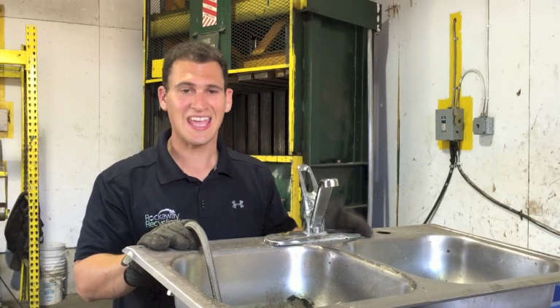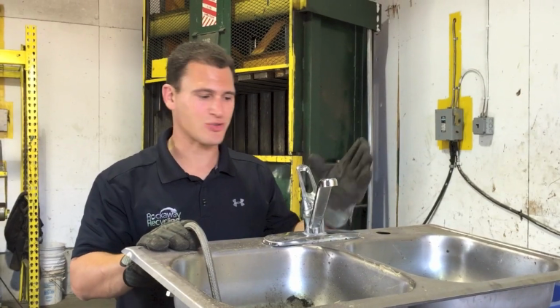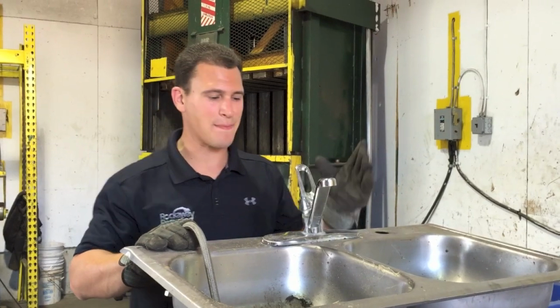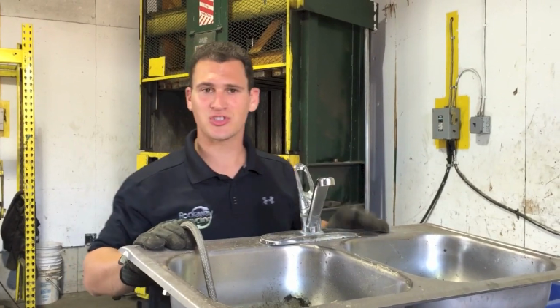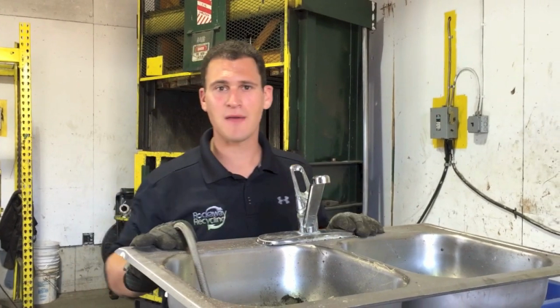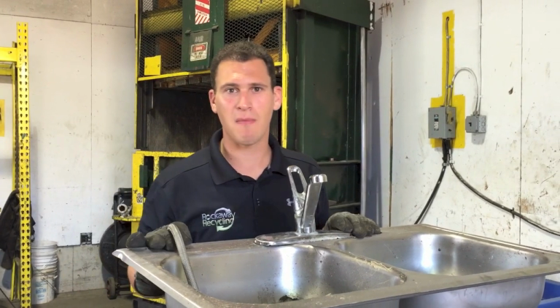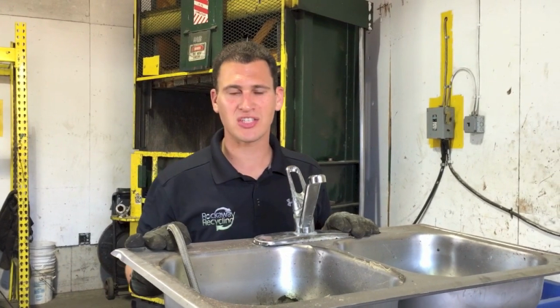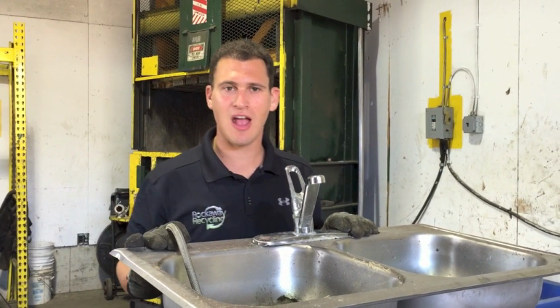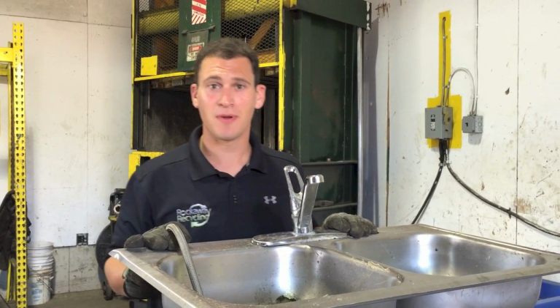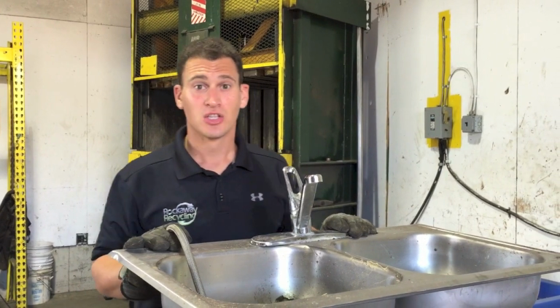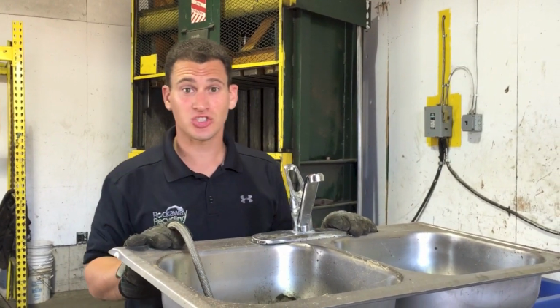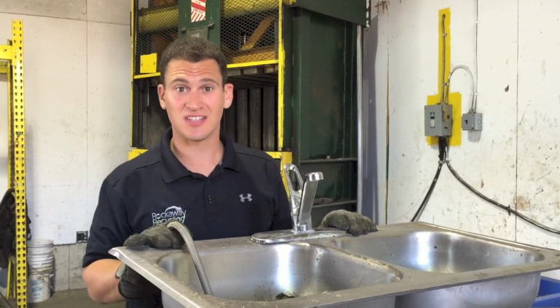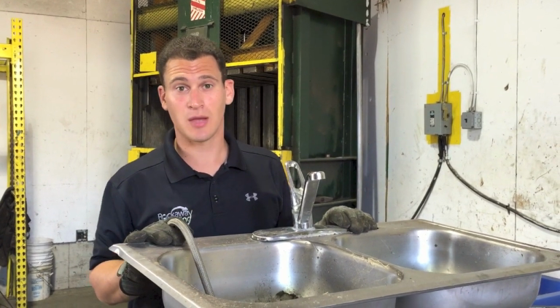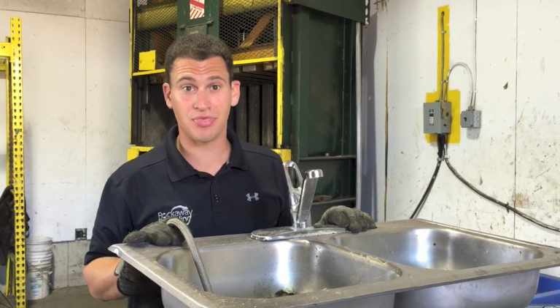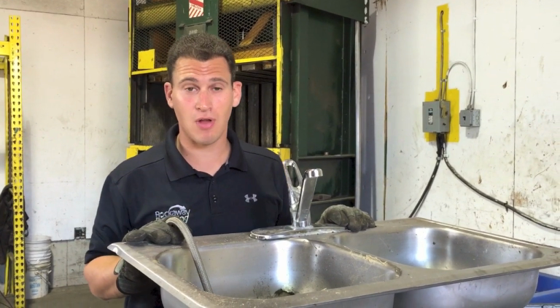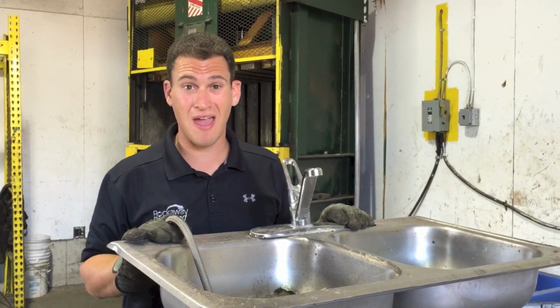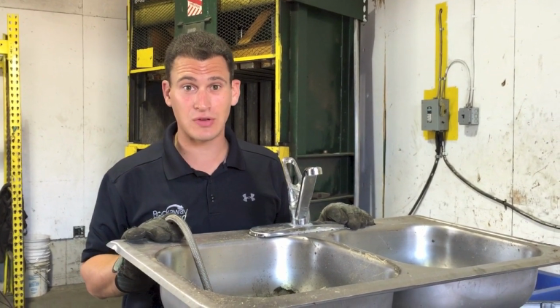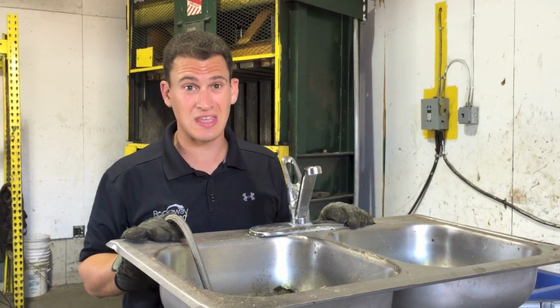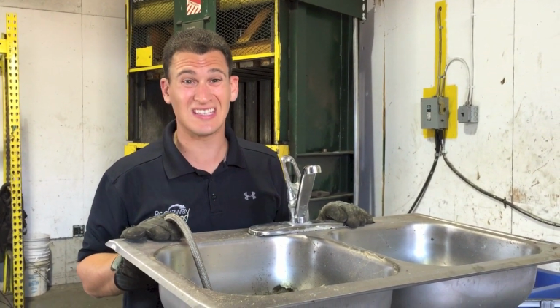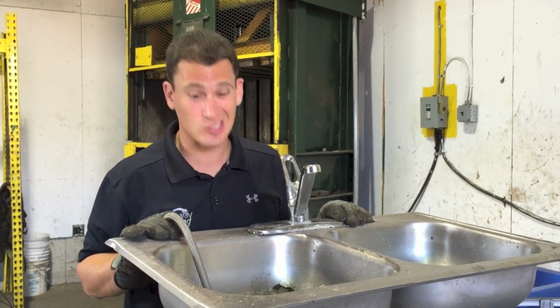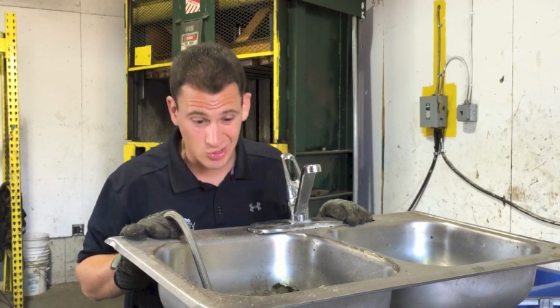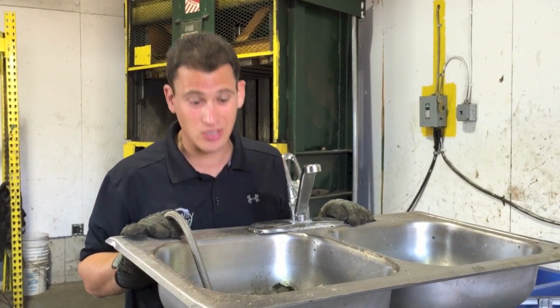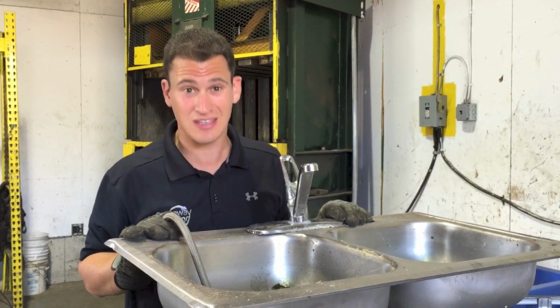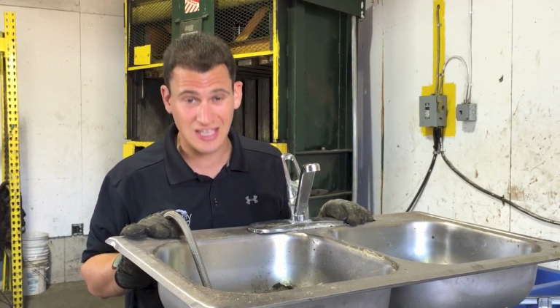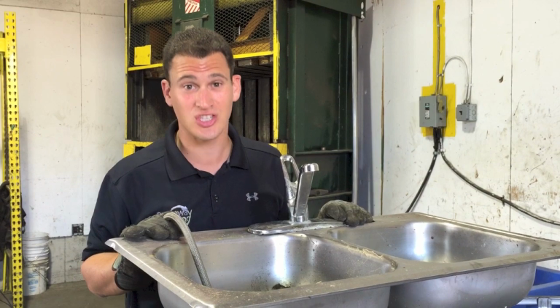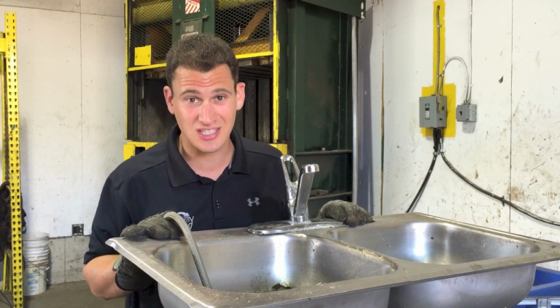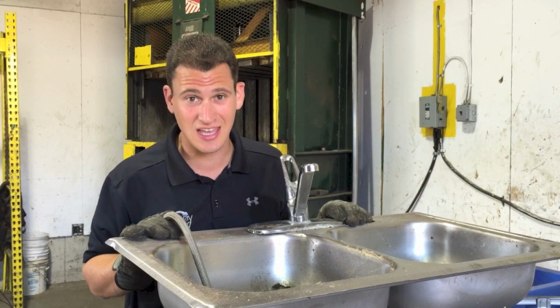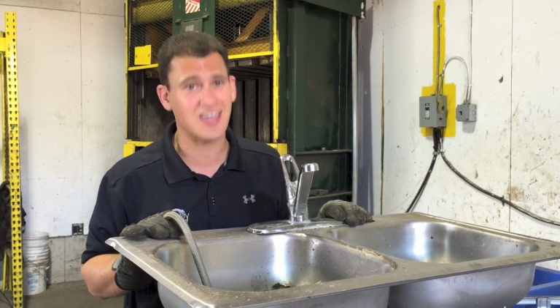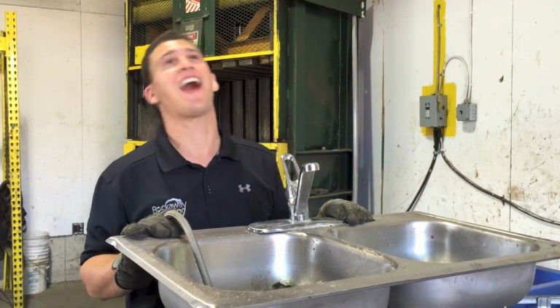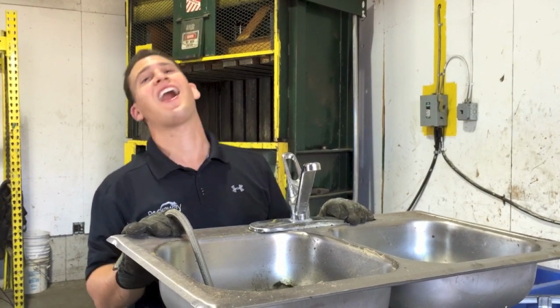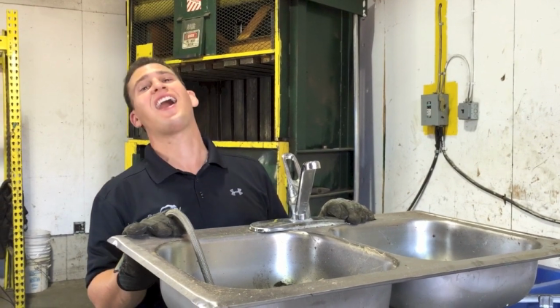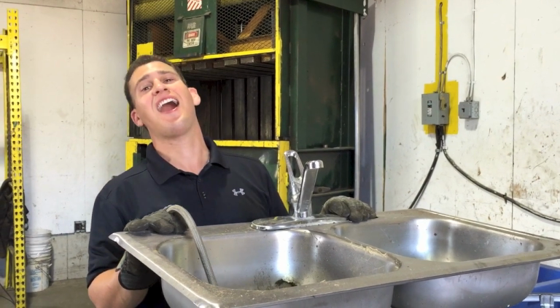Hey Scrappers! Tom from iScrap. Looks like someone threw out everything including the kitchen sink!